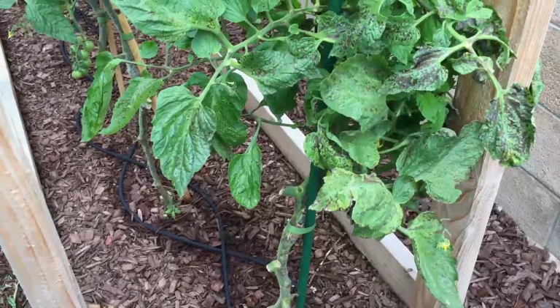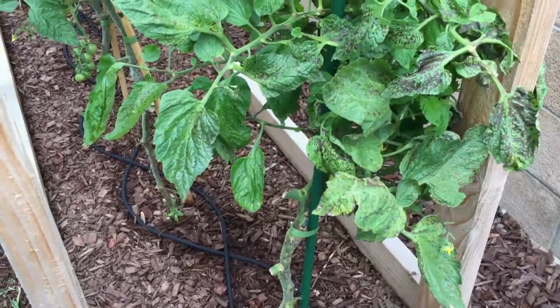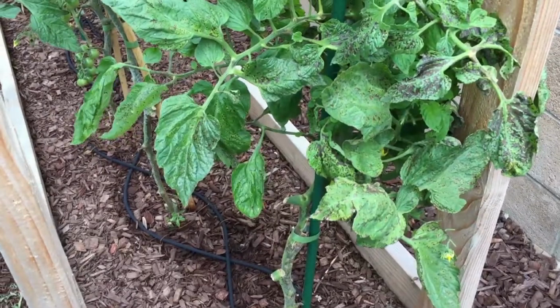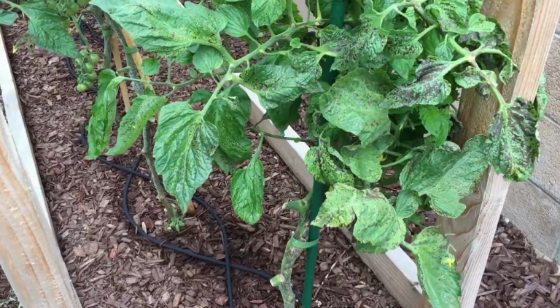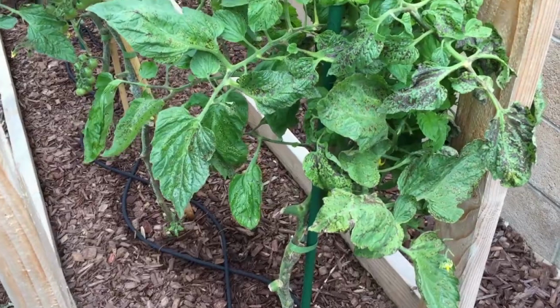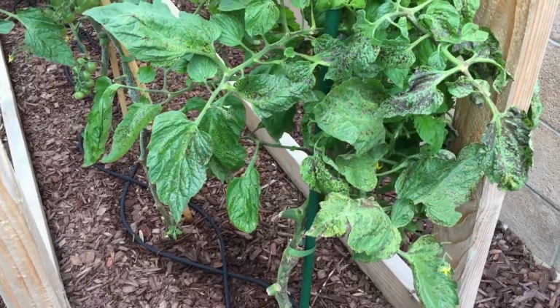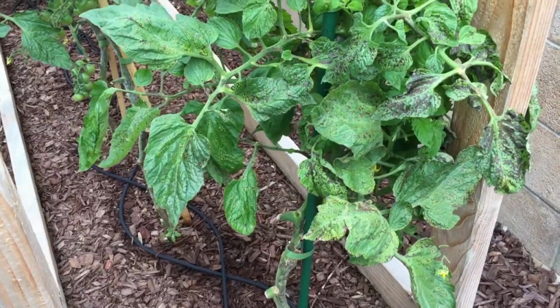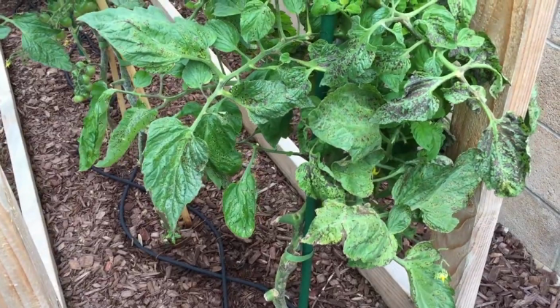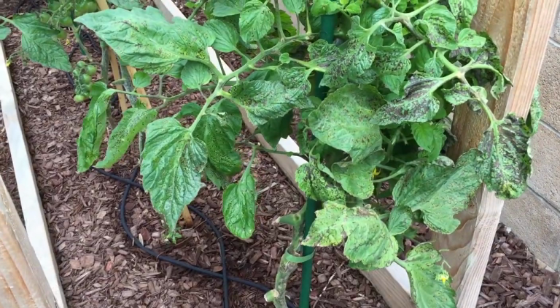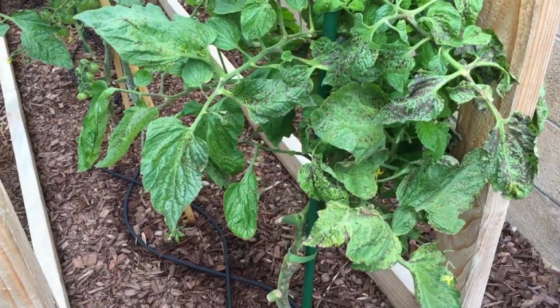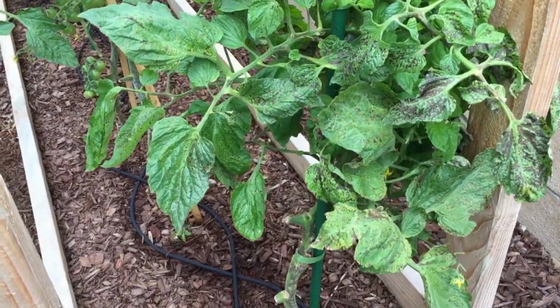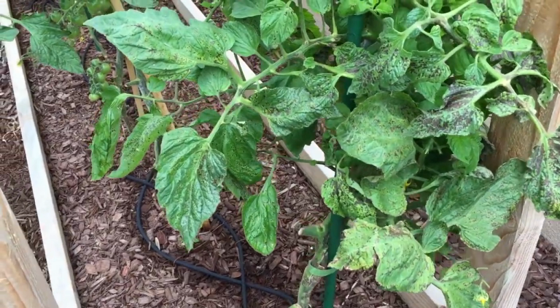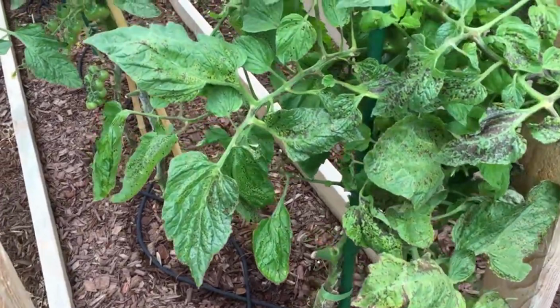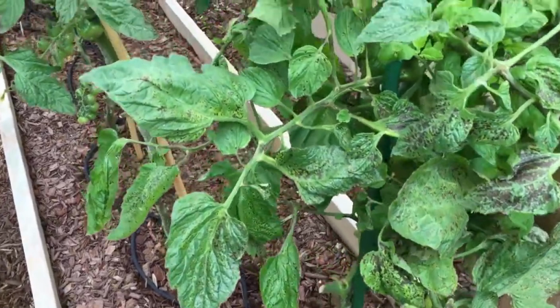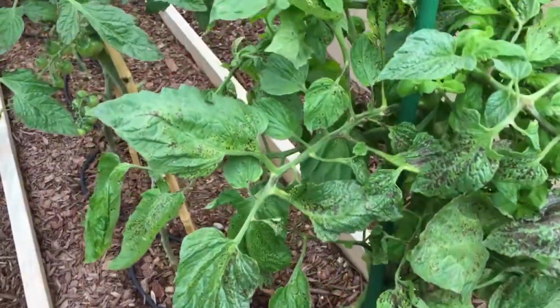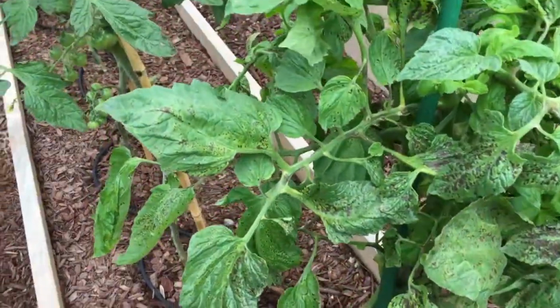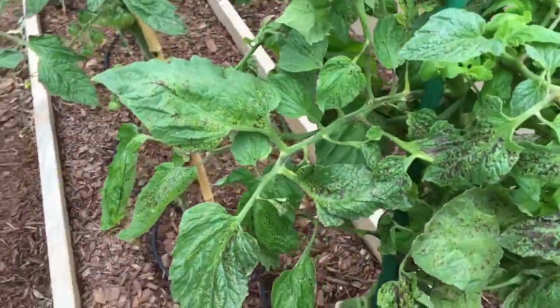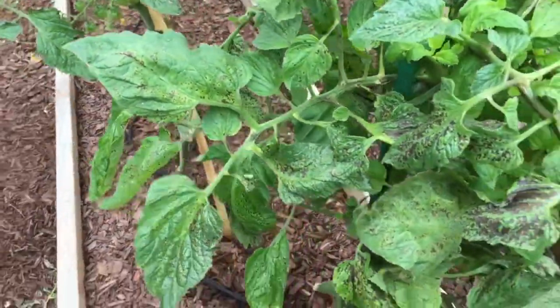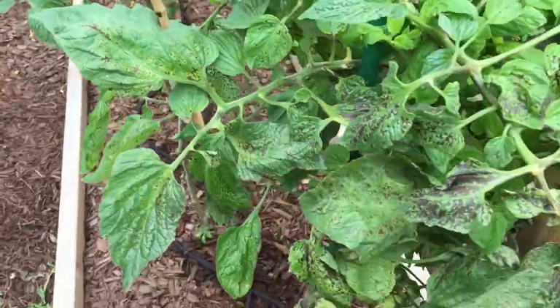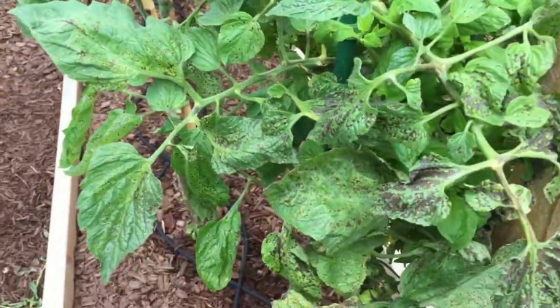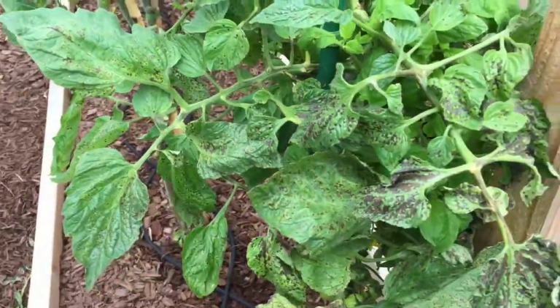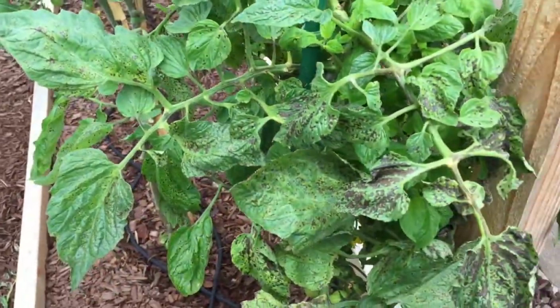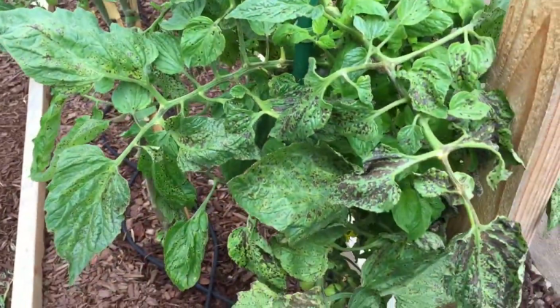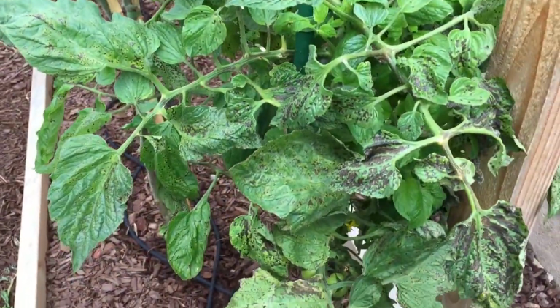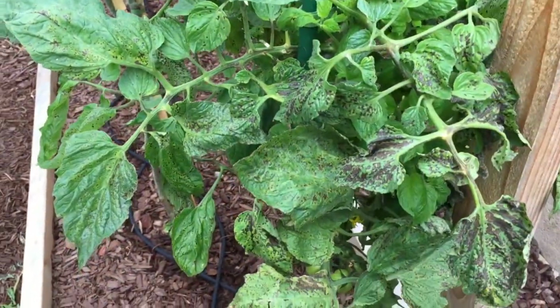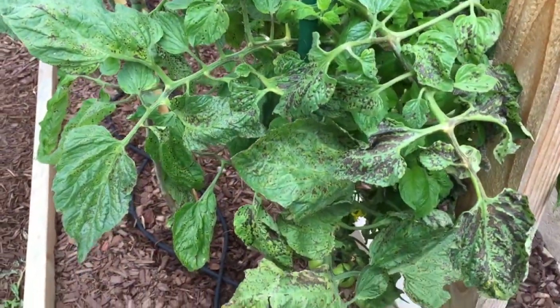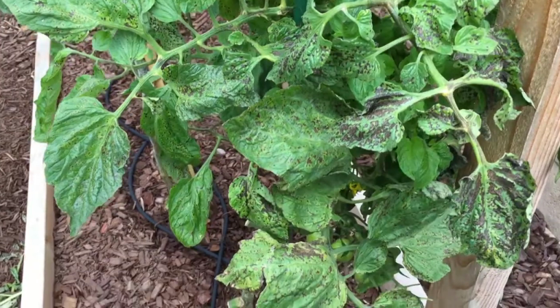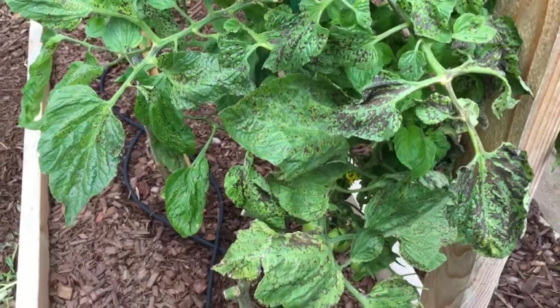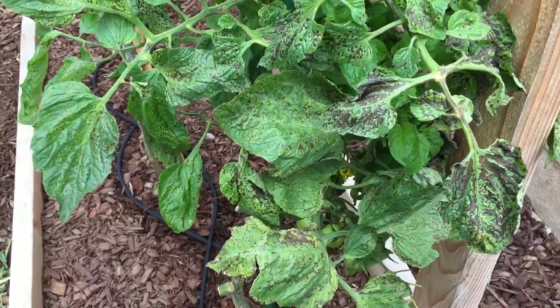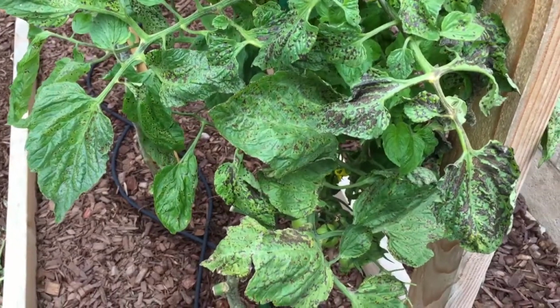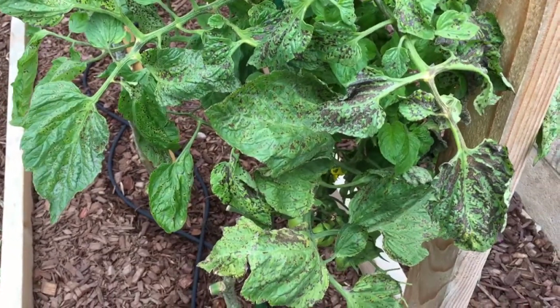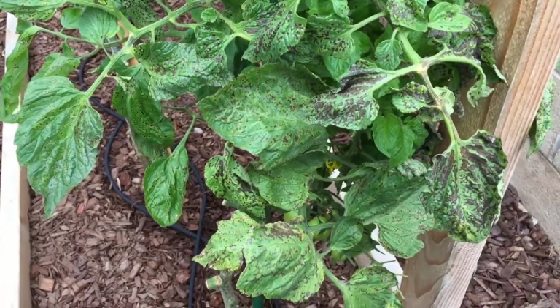Hello, it's Jennifer. It's Tuesday, May 16th. Today I'm at 7 ER because it's a sad day.